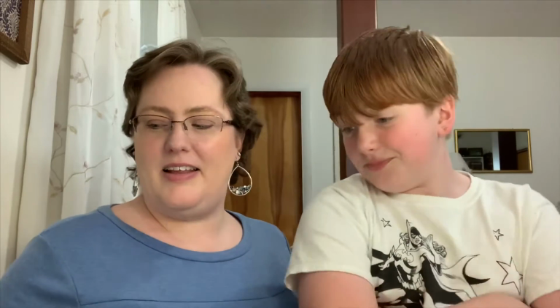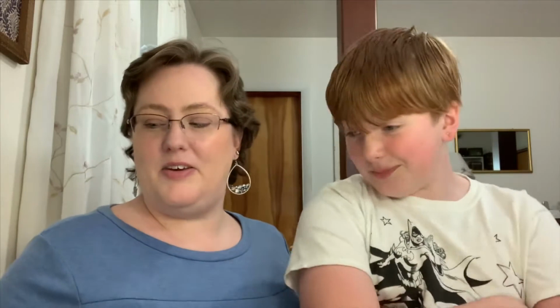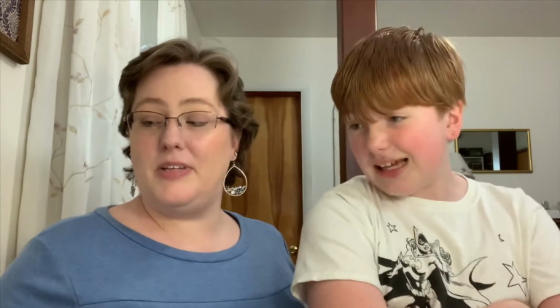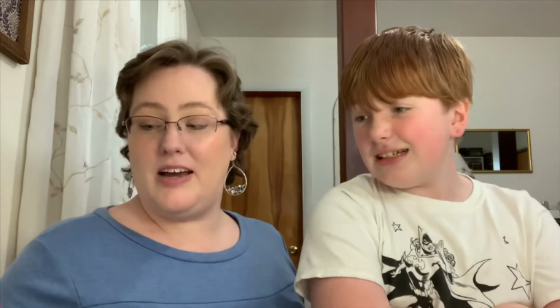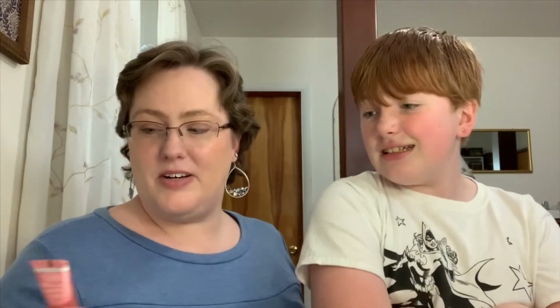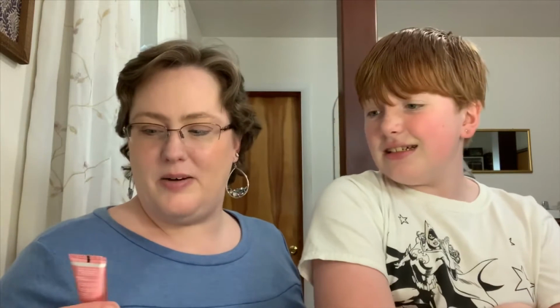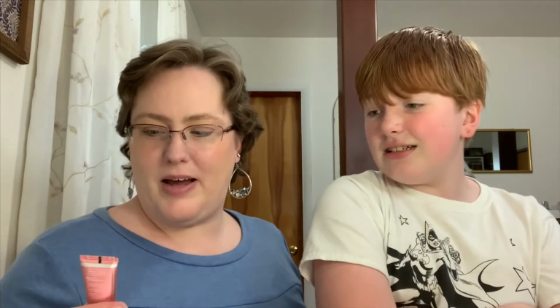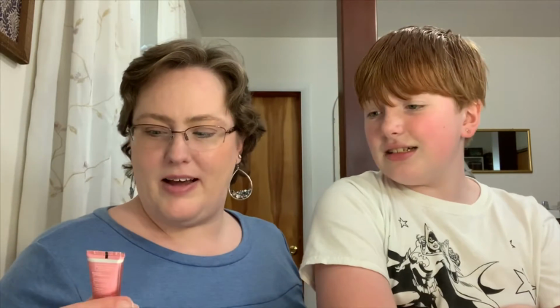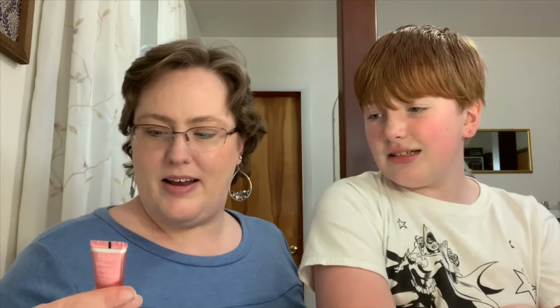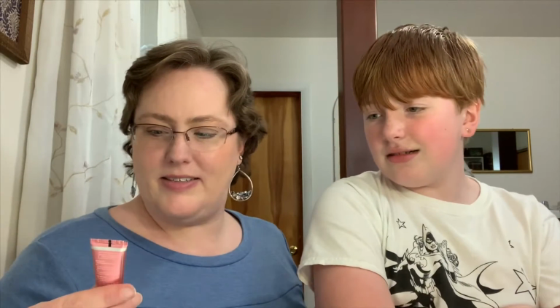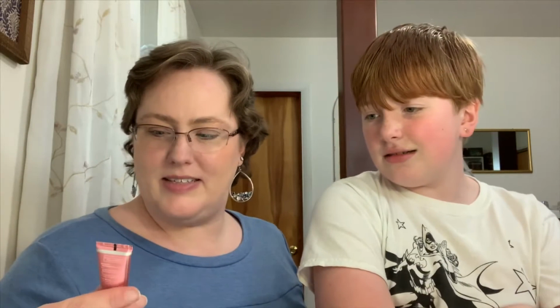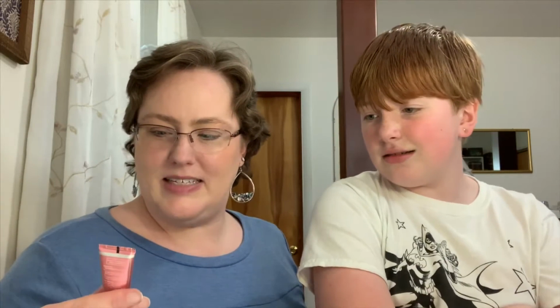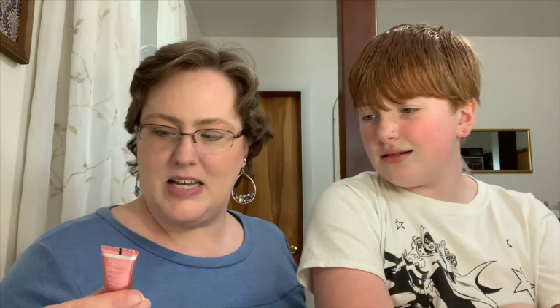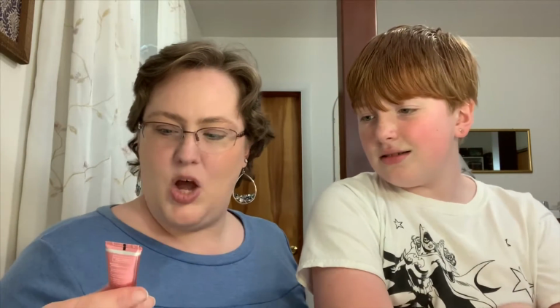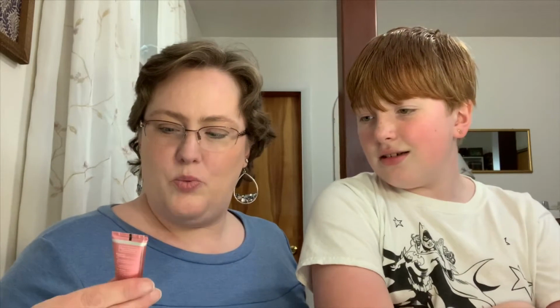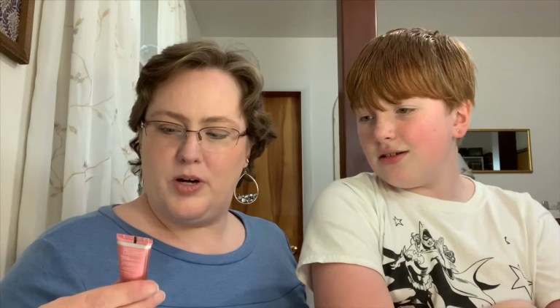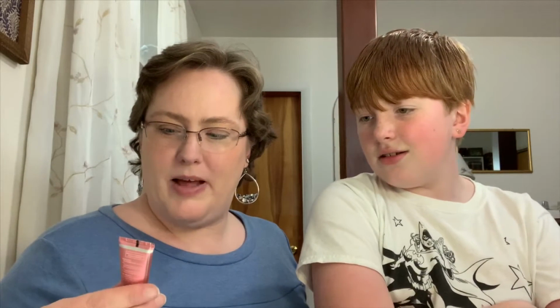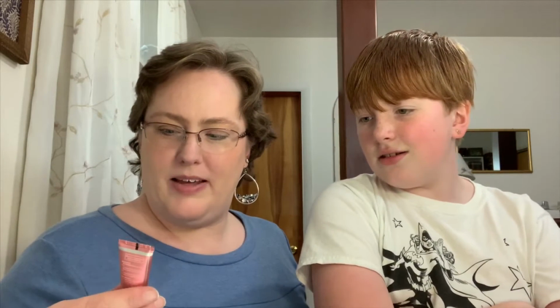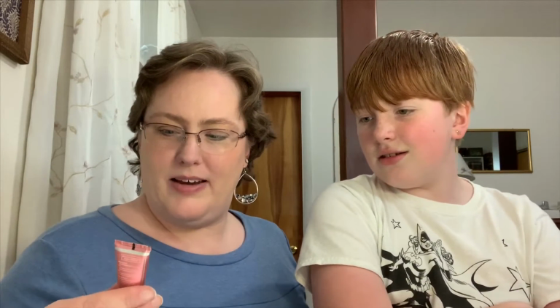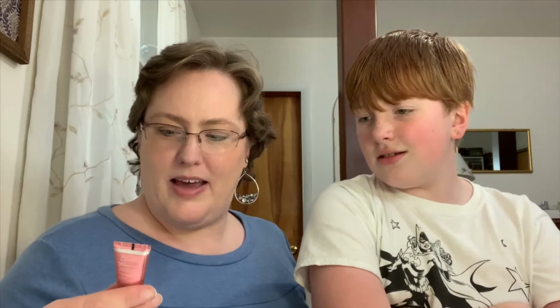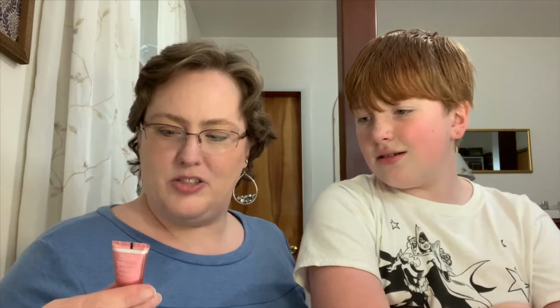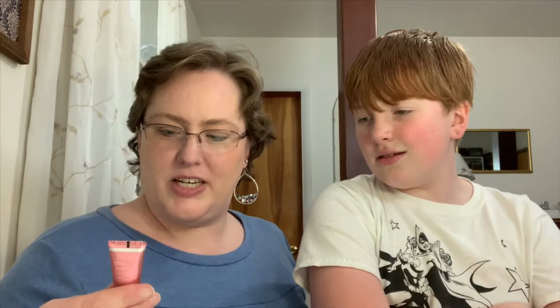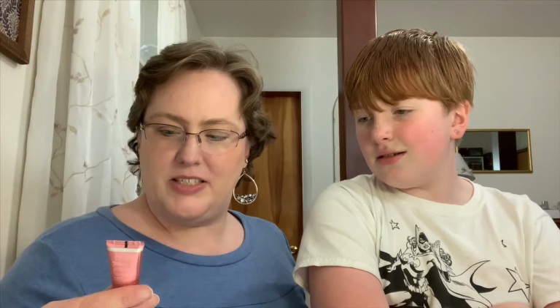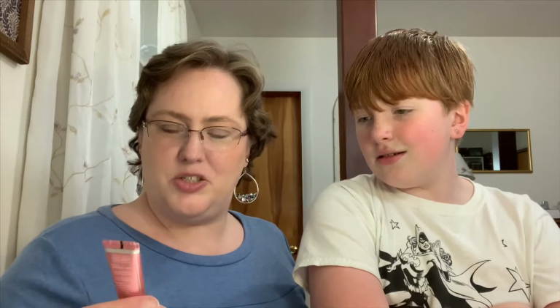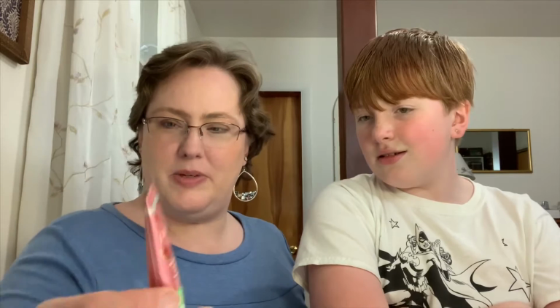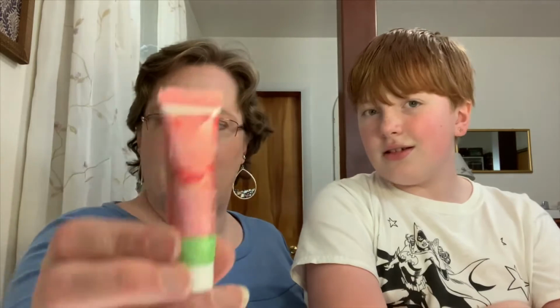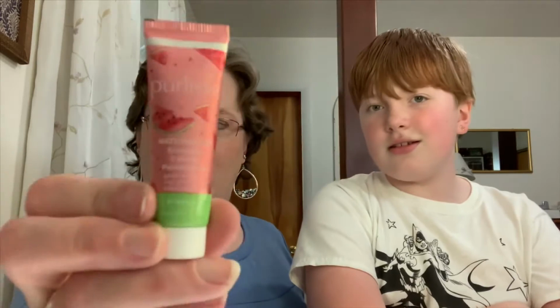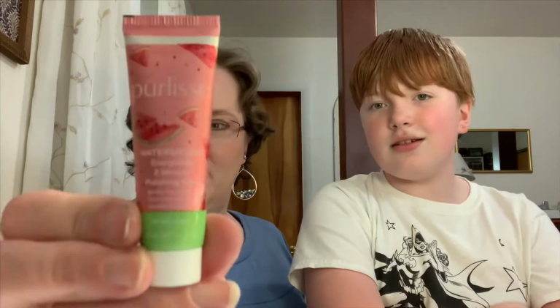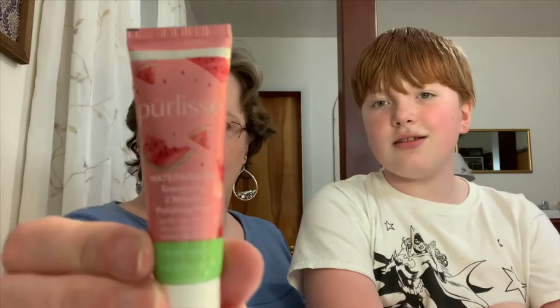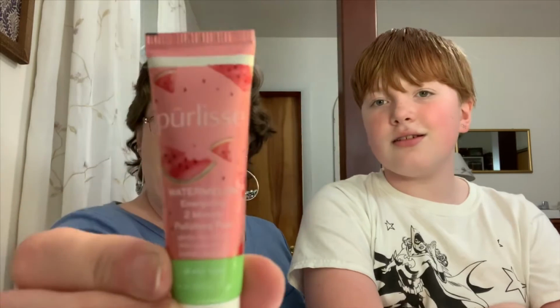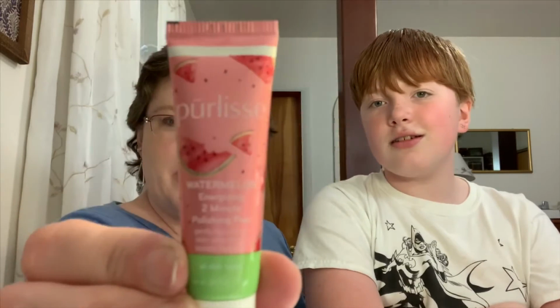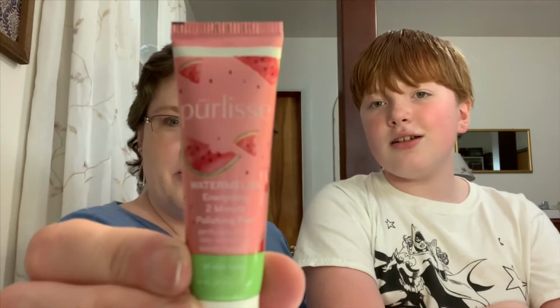And the only add-on item I got is this Watermelon Energizing 2-Minute Polishing Peel.